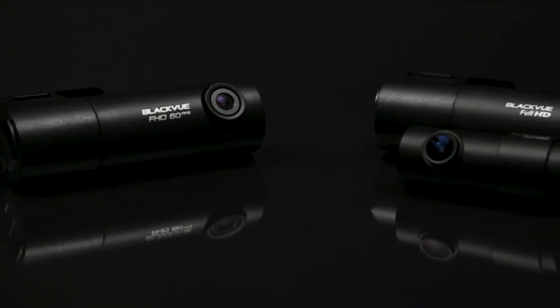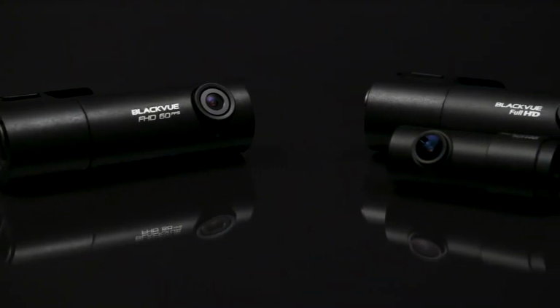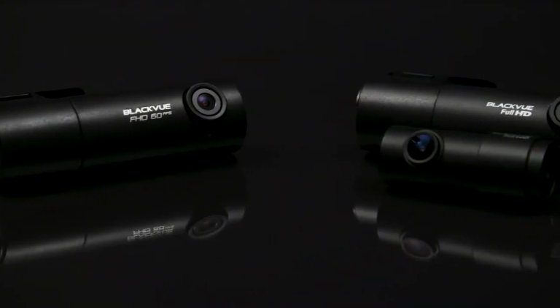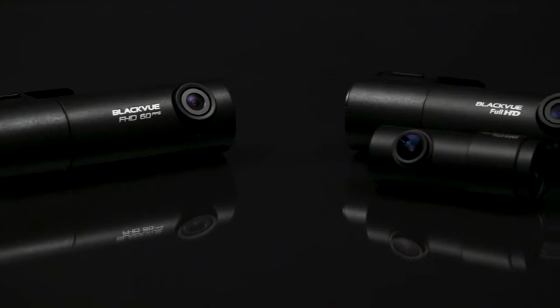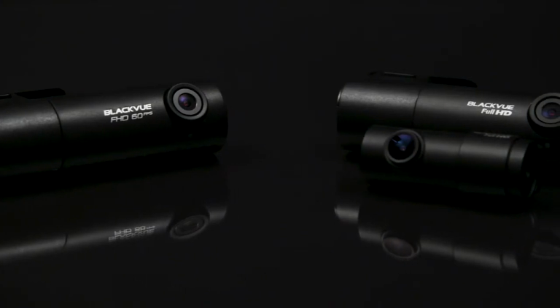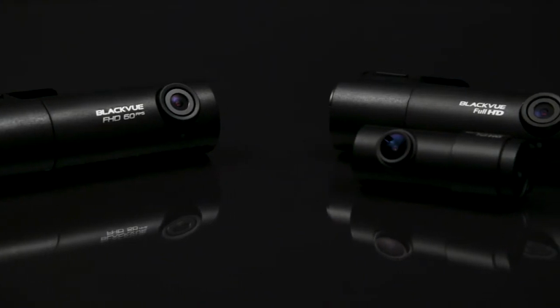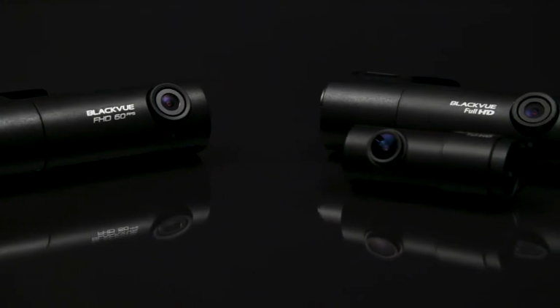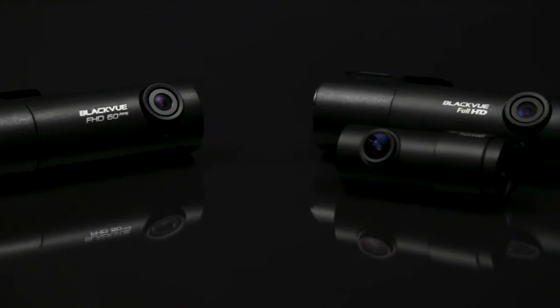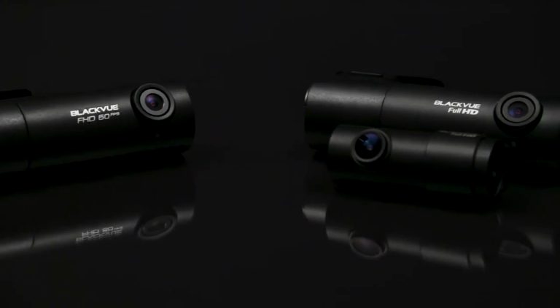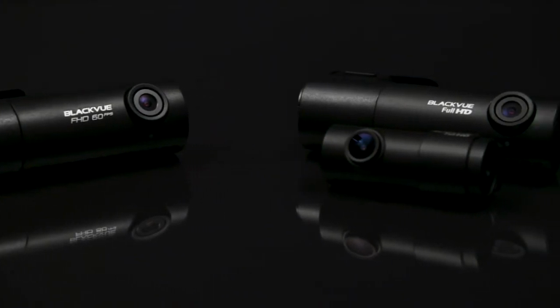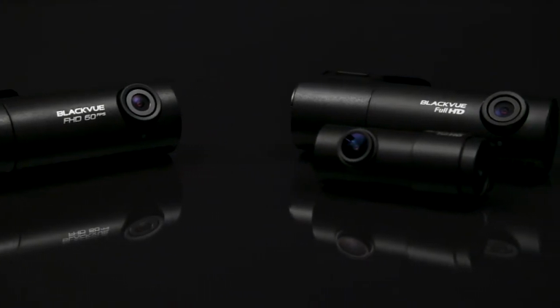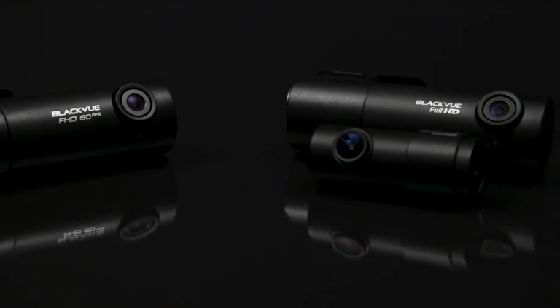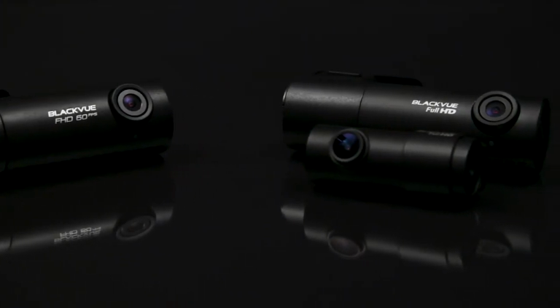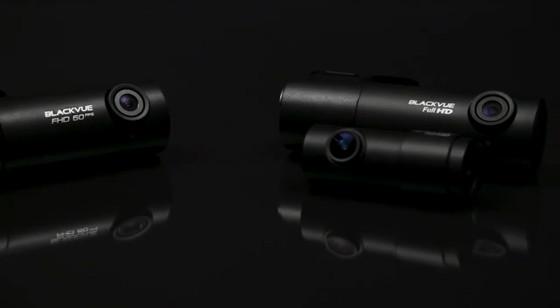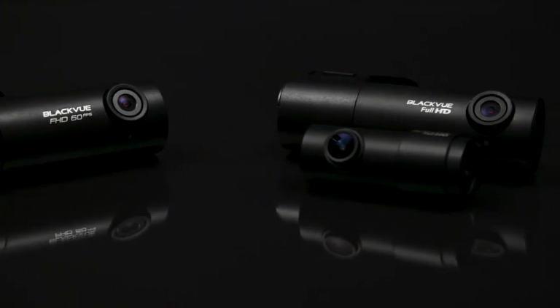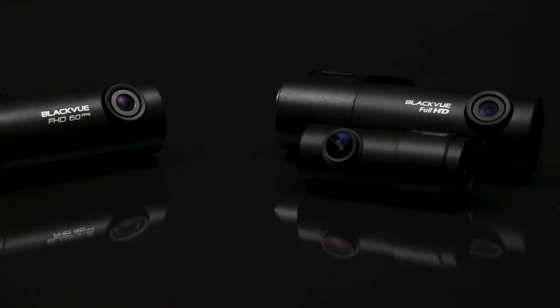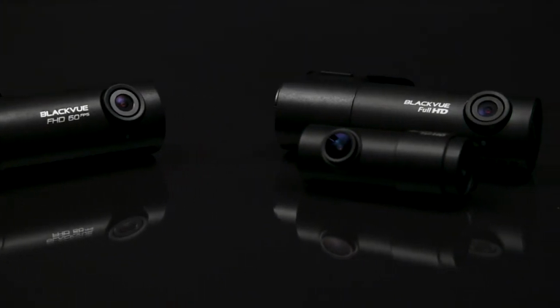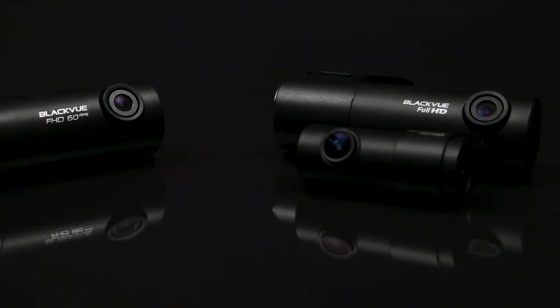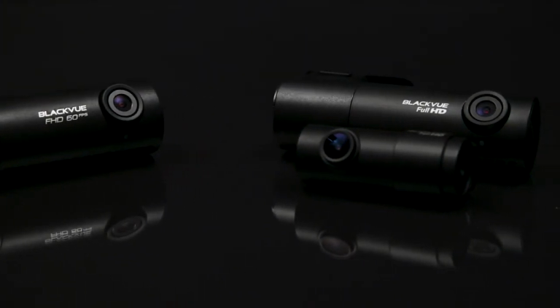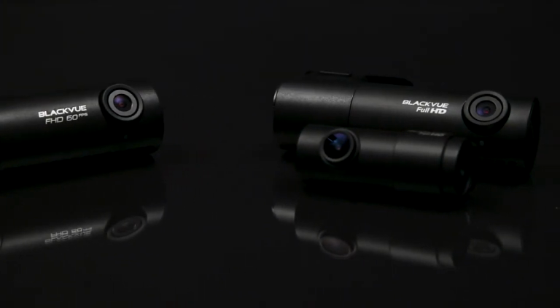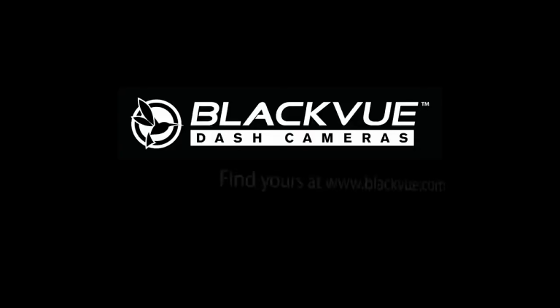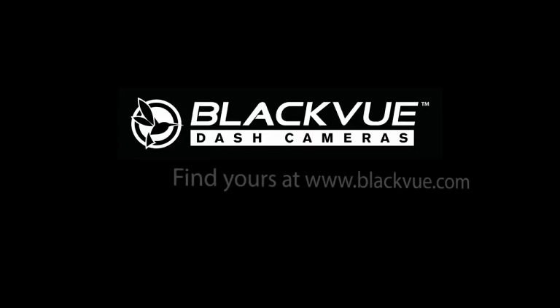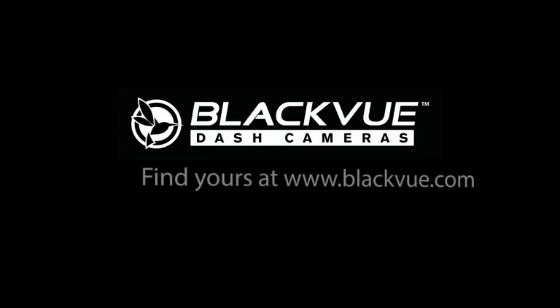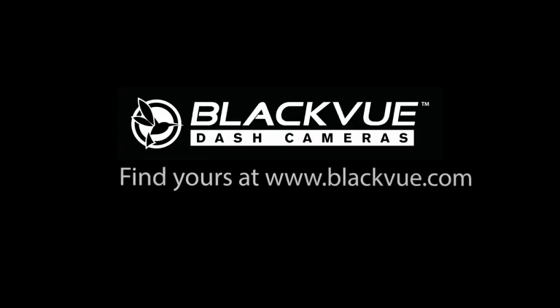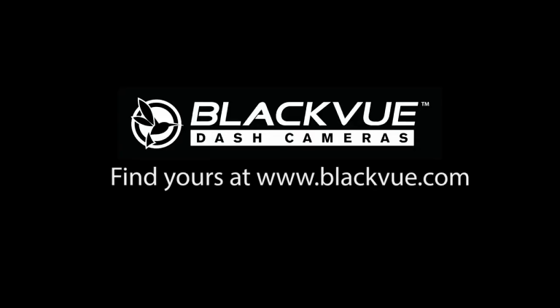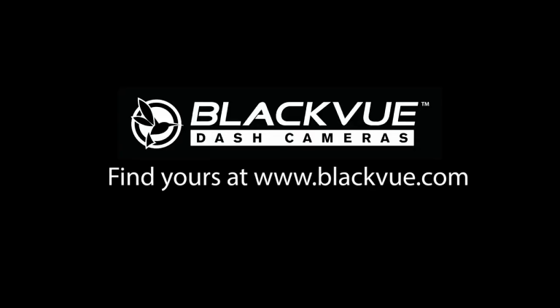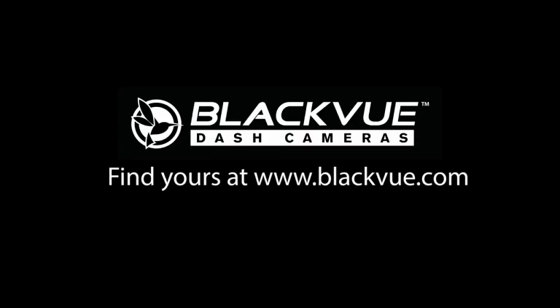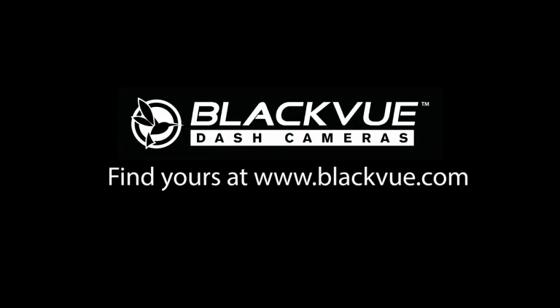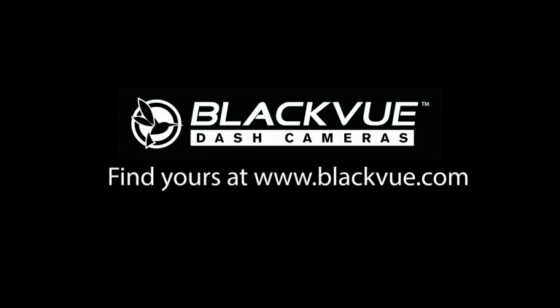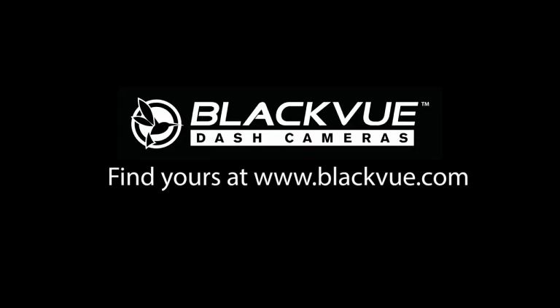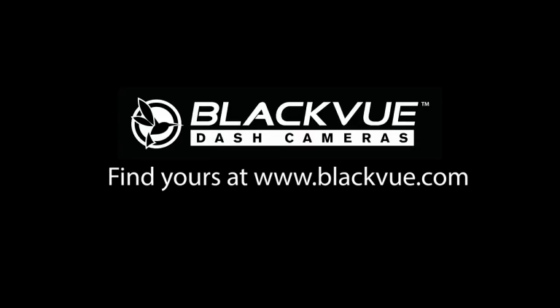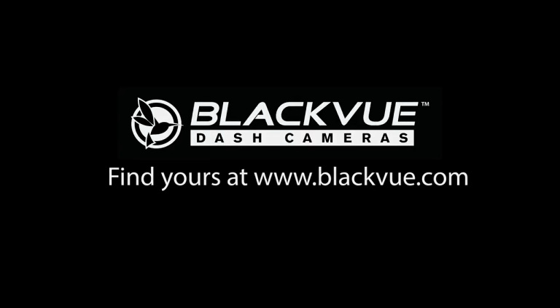BlackVue DR590 series — simple and reliable dash cam. Find yours at BlackVue.com.